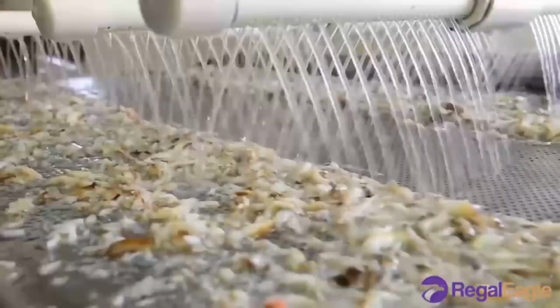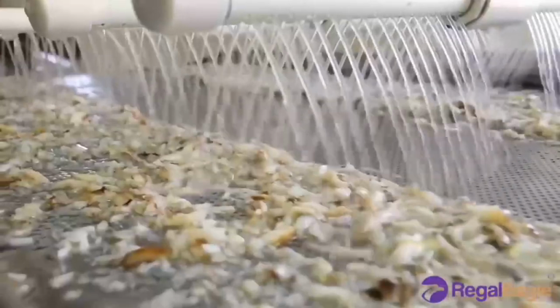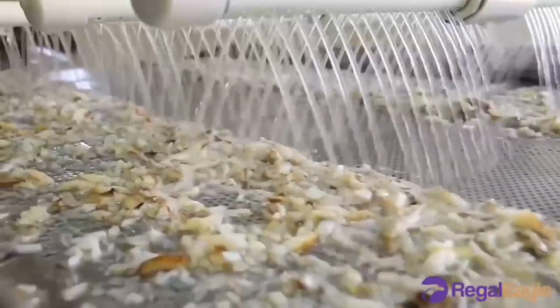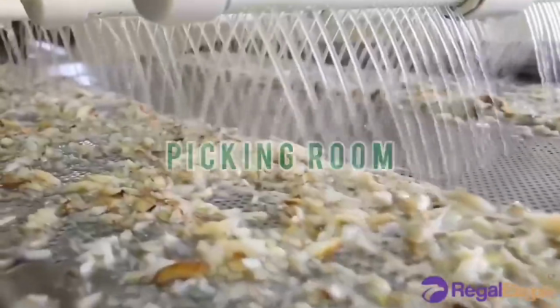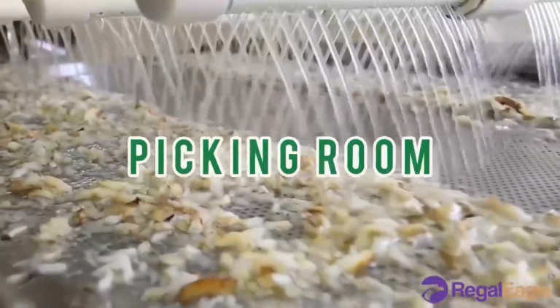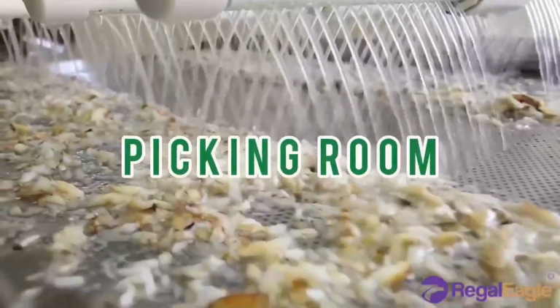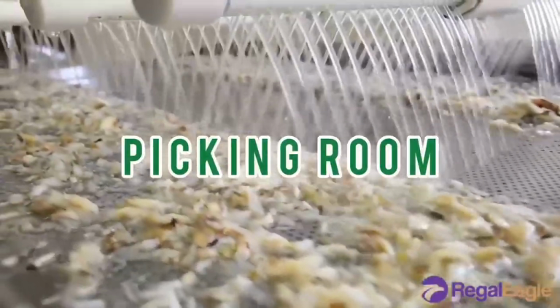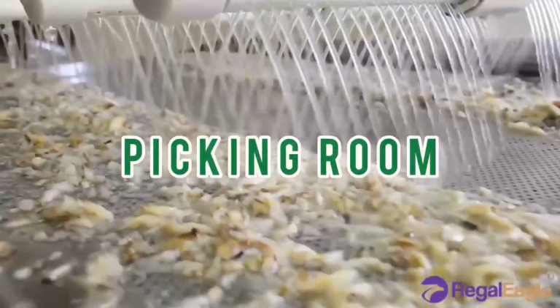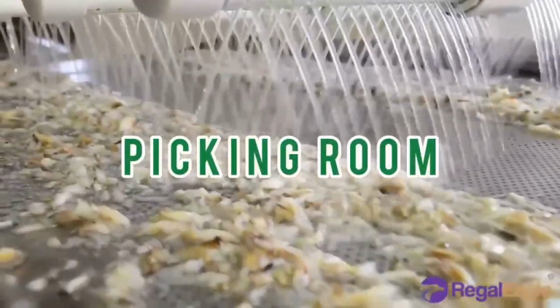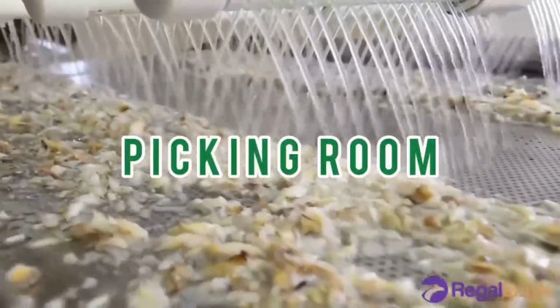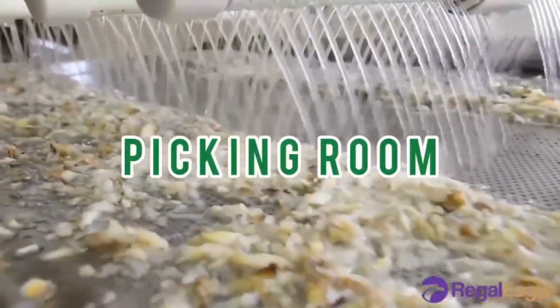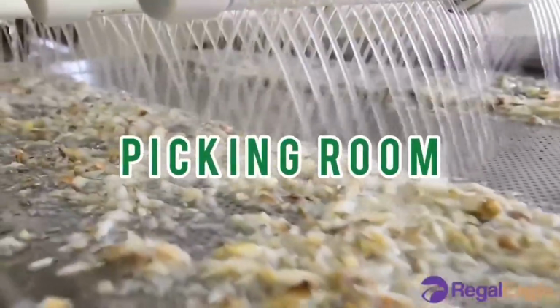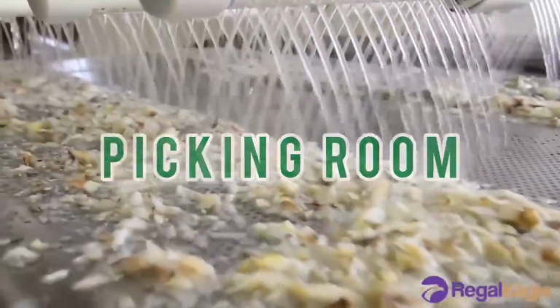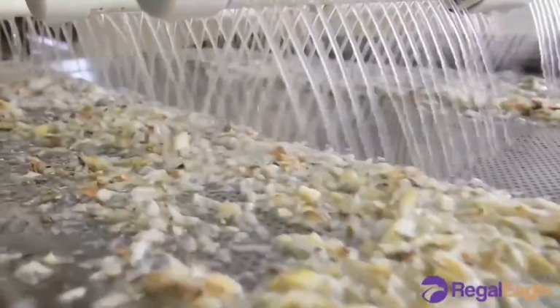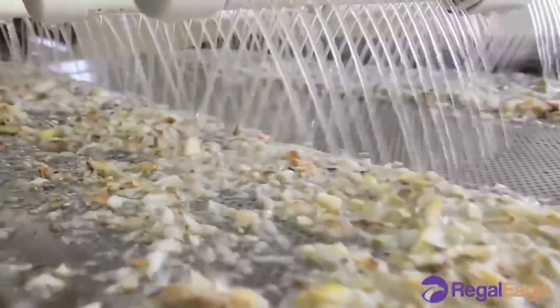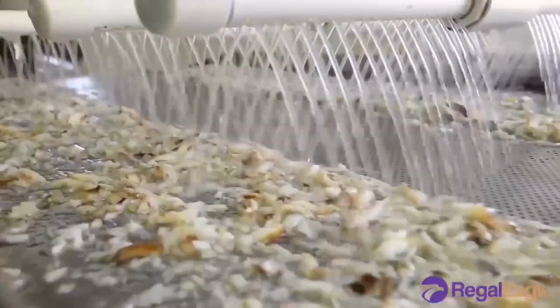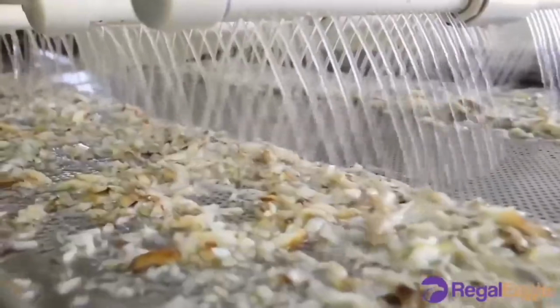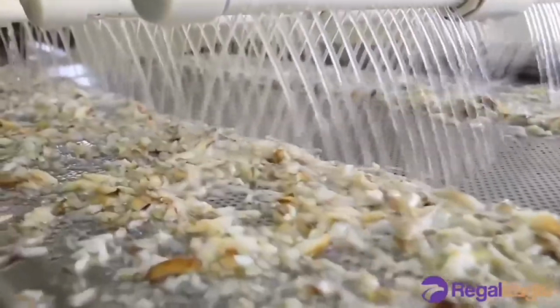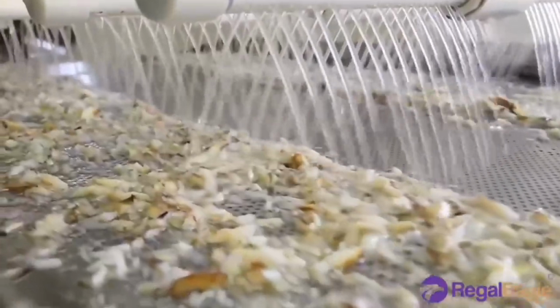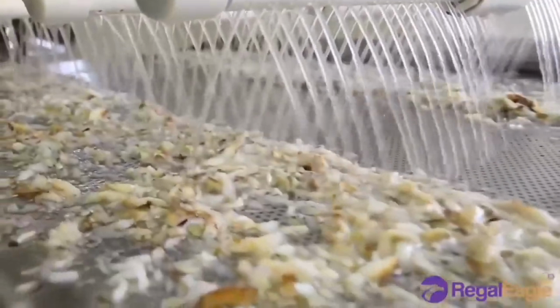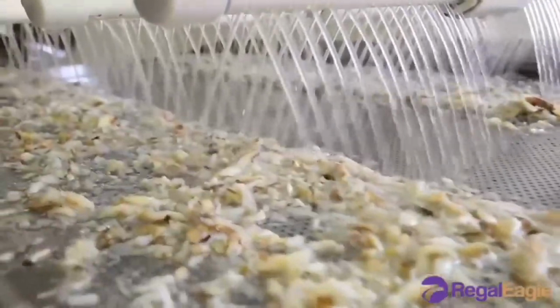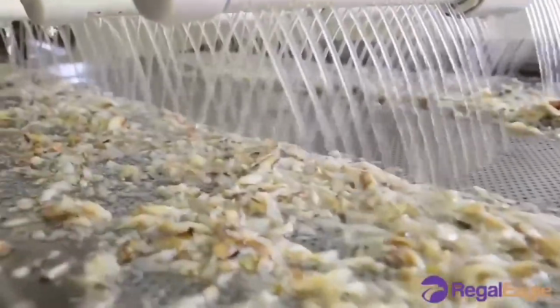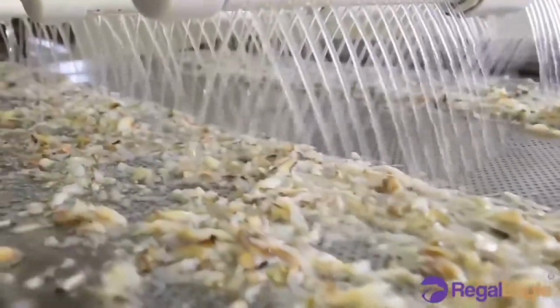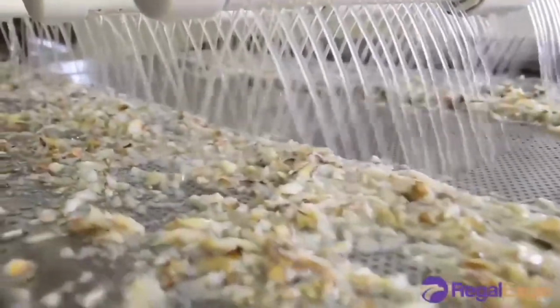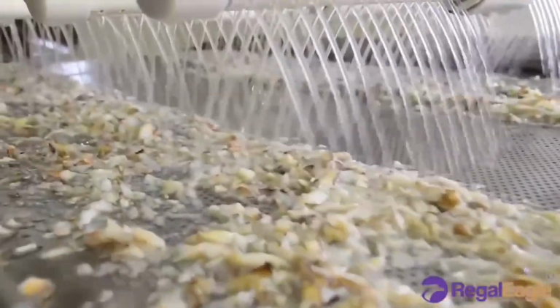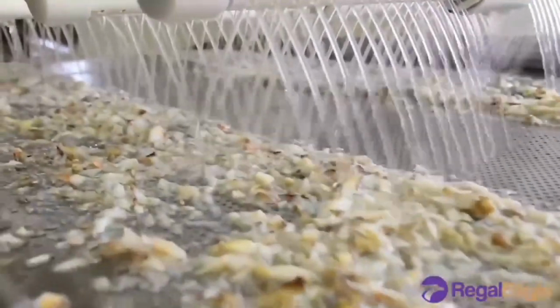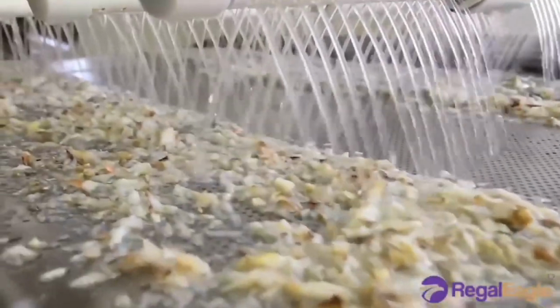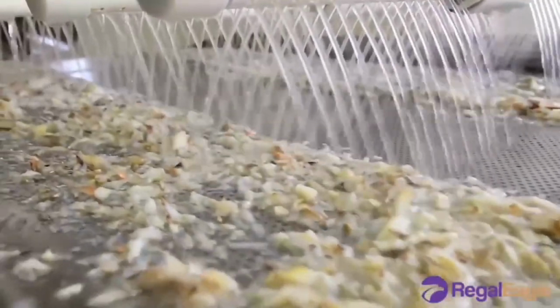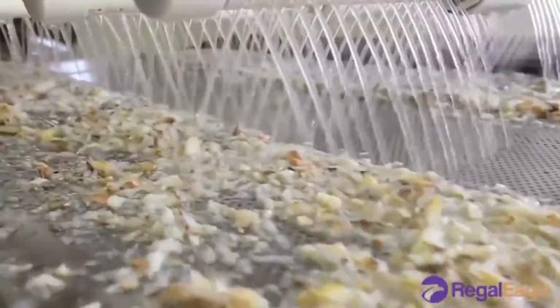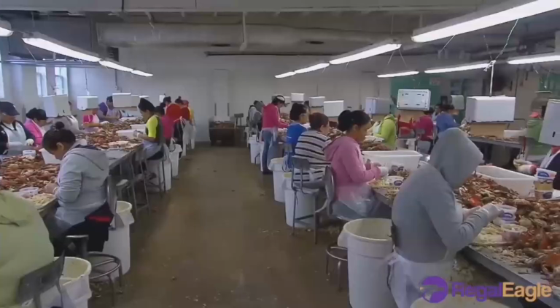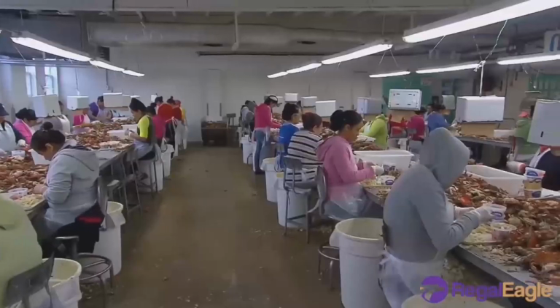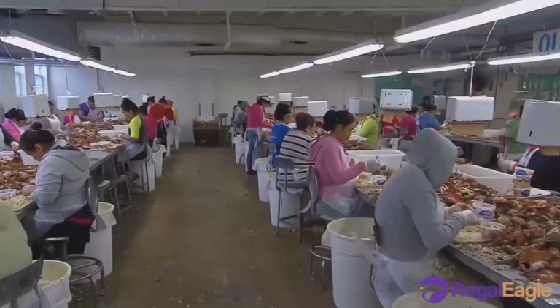Picking room: In the picking room, the crabs are cleaned and the different meats are picked.